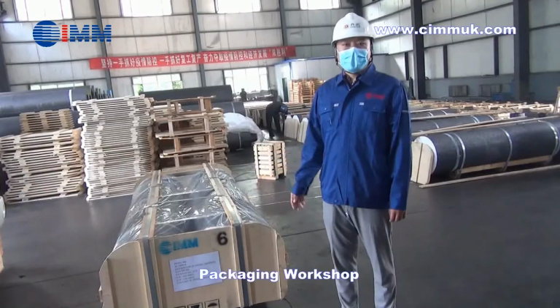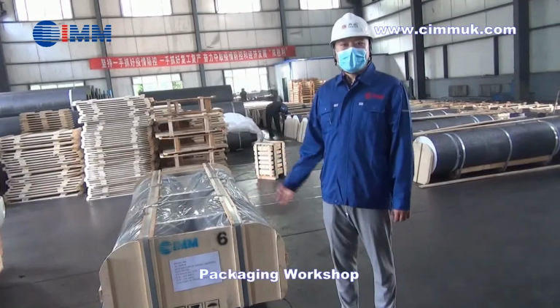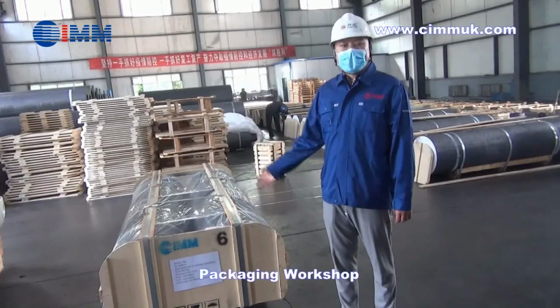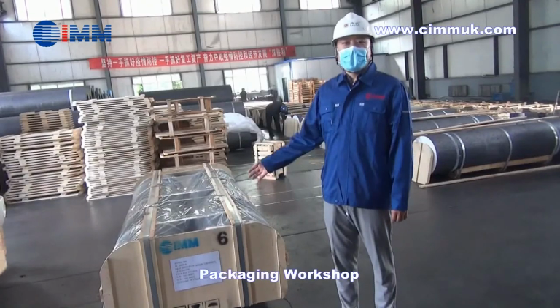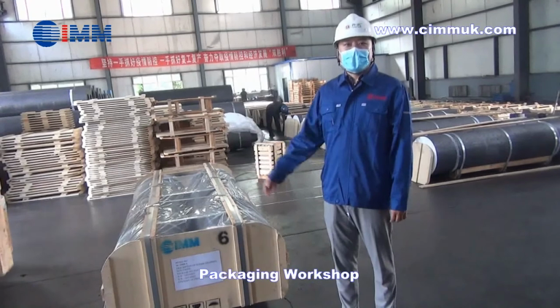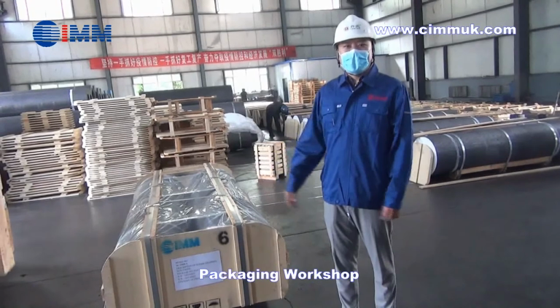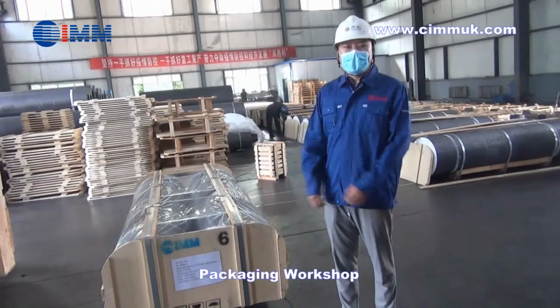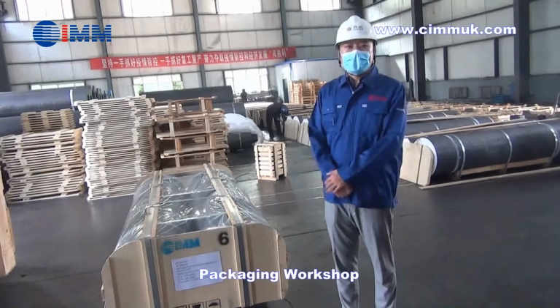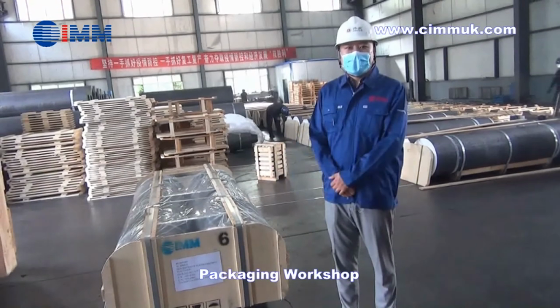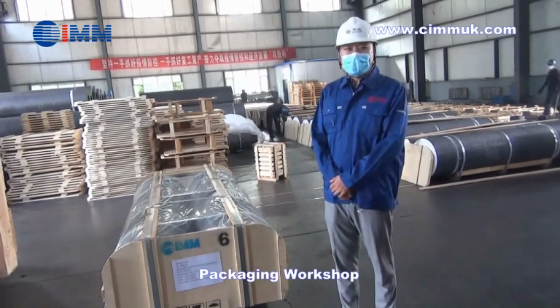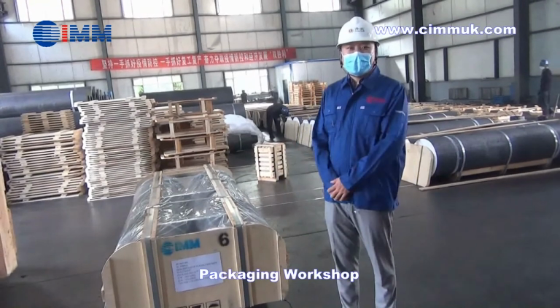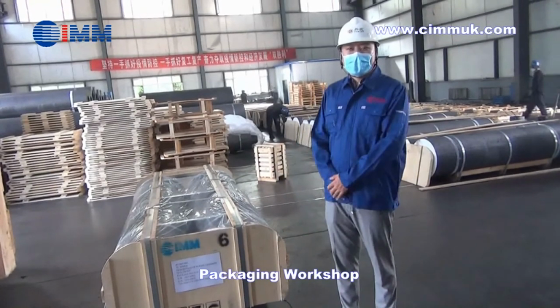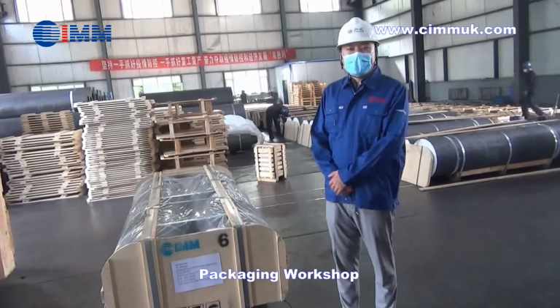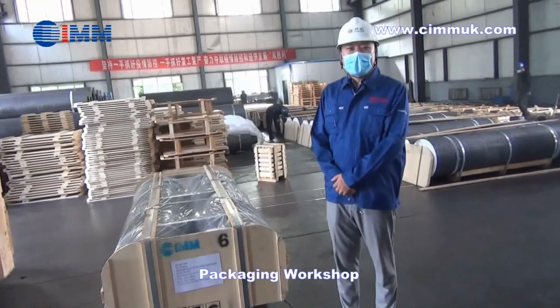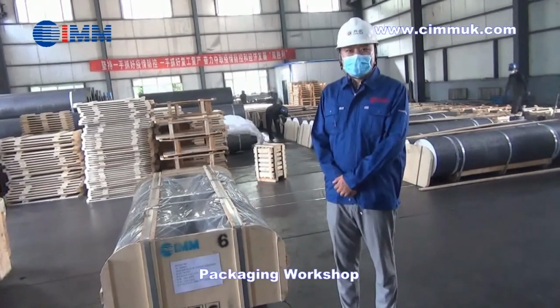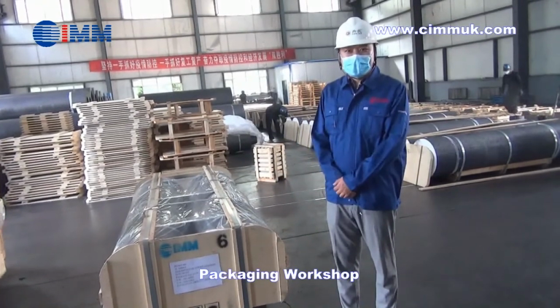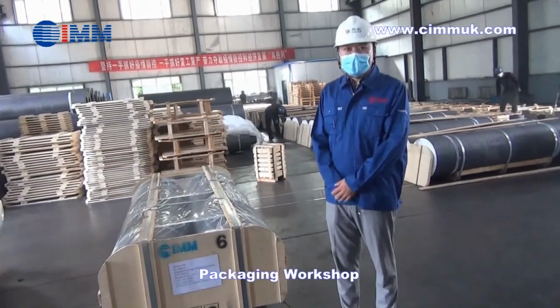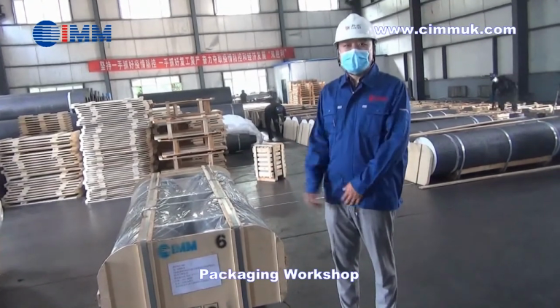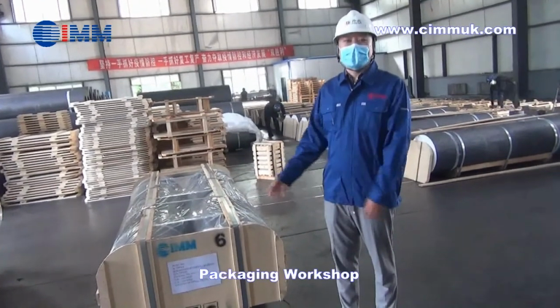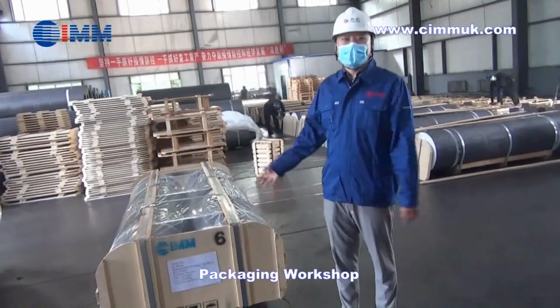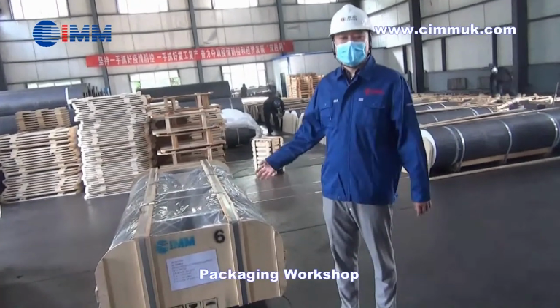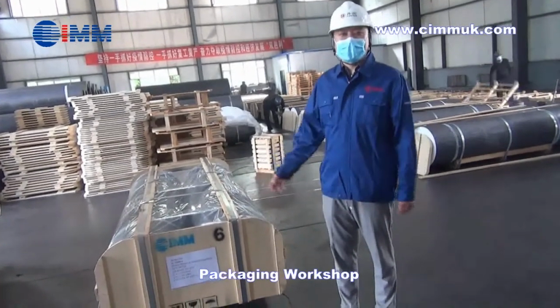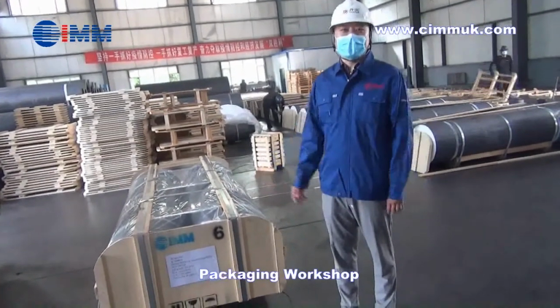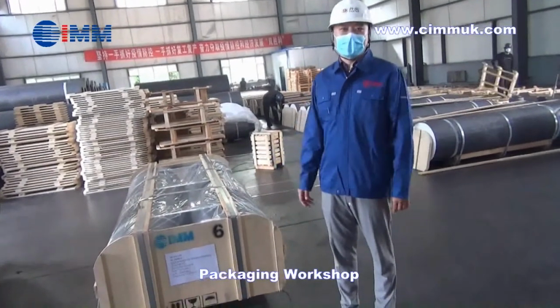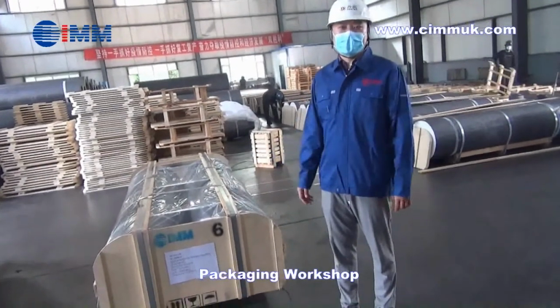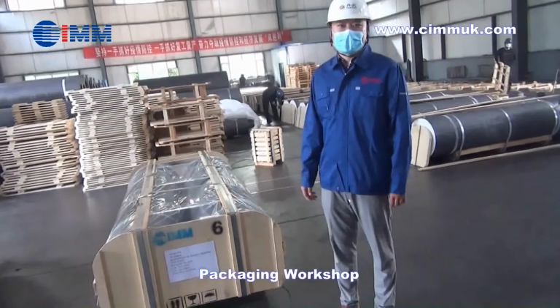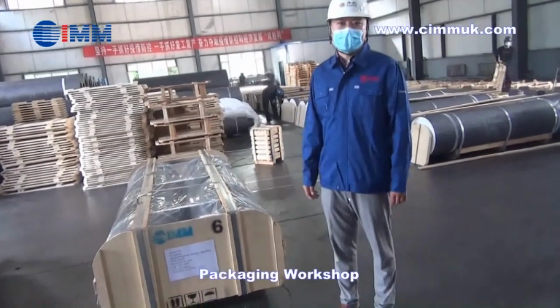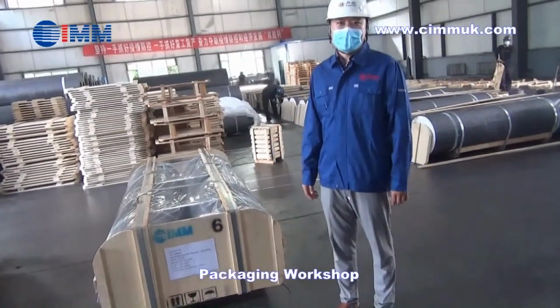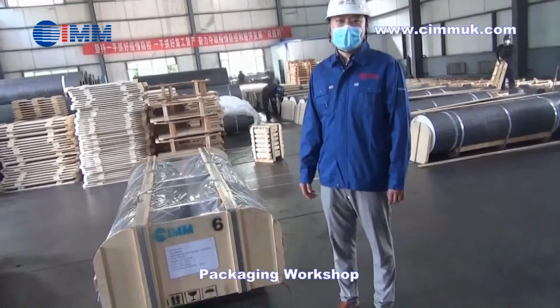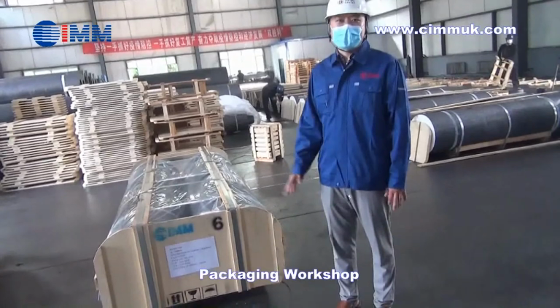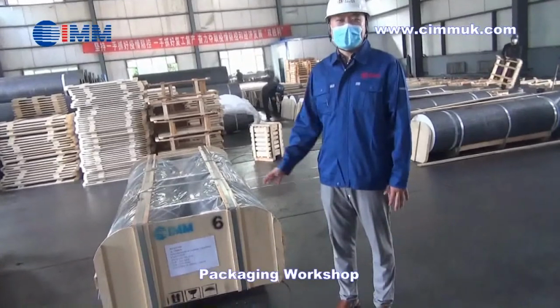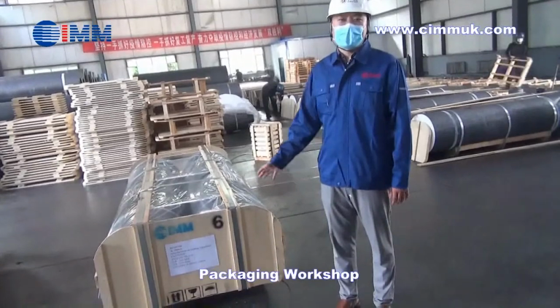The packing and shaping workshop is the last process for our final graphite electrode products.